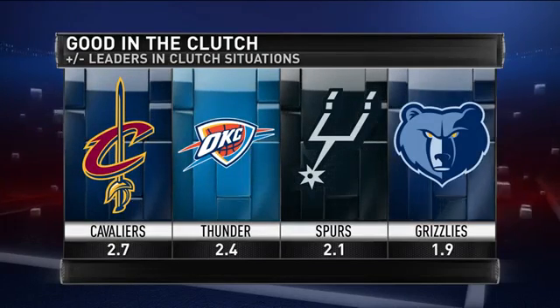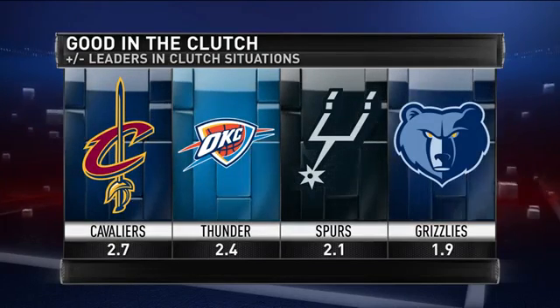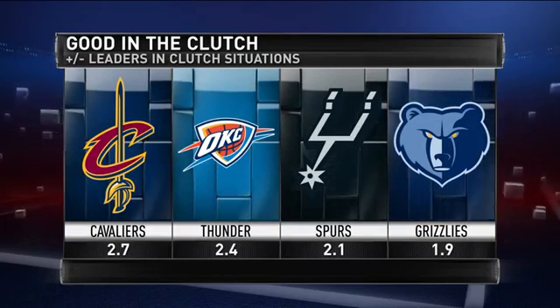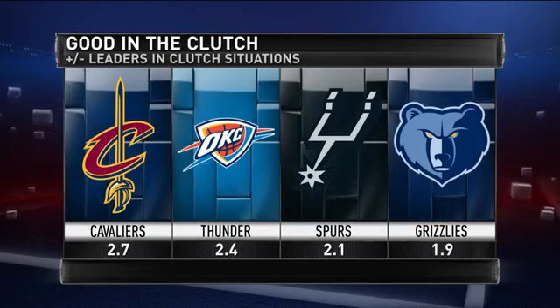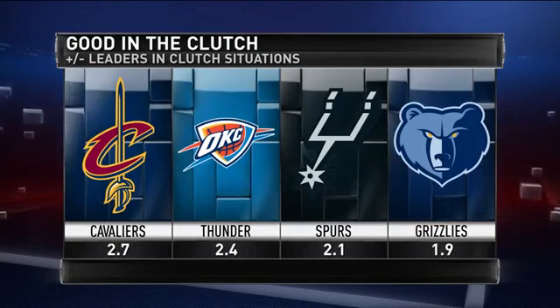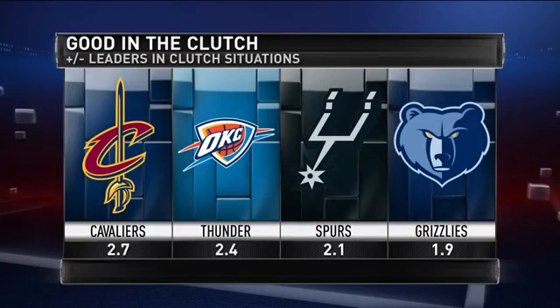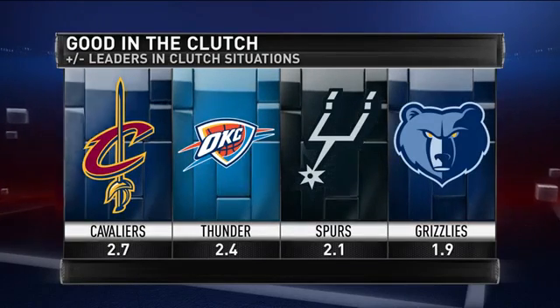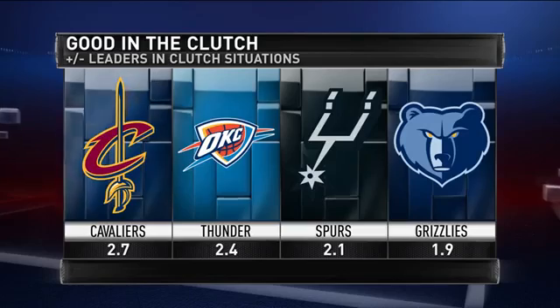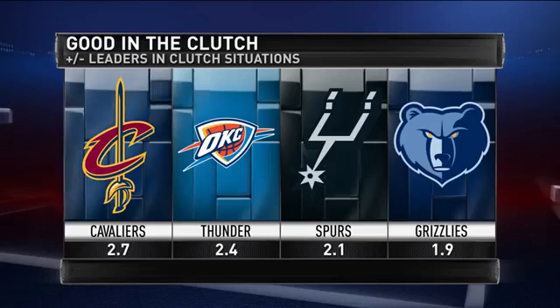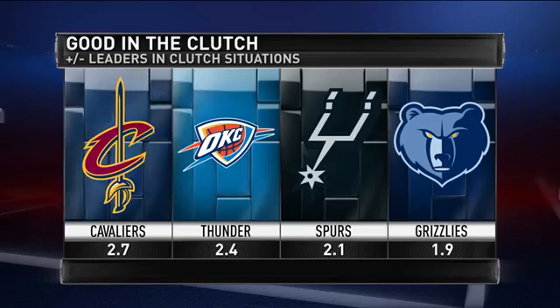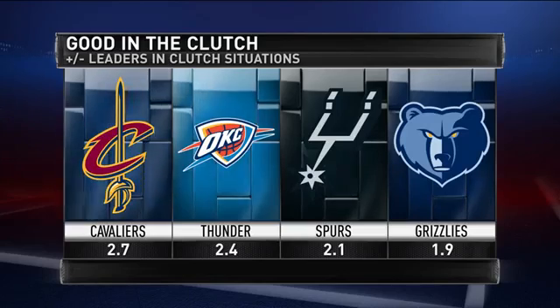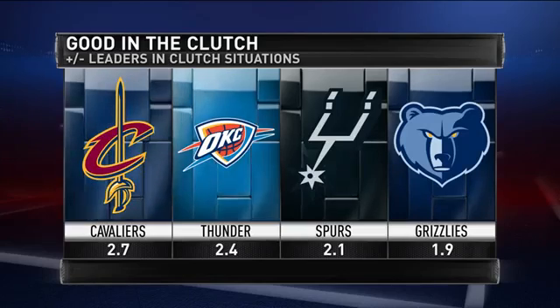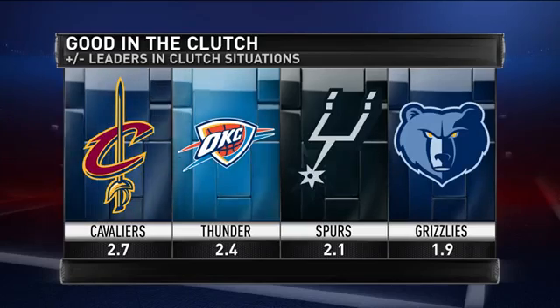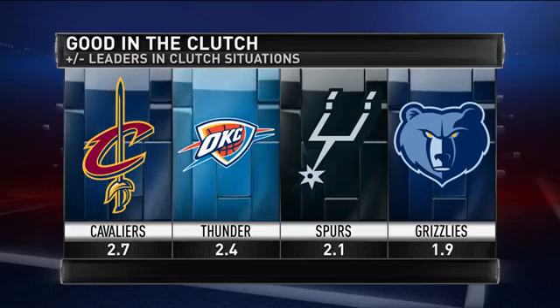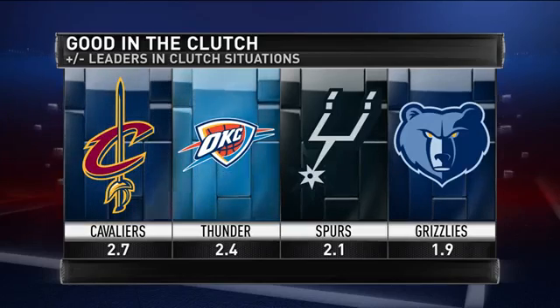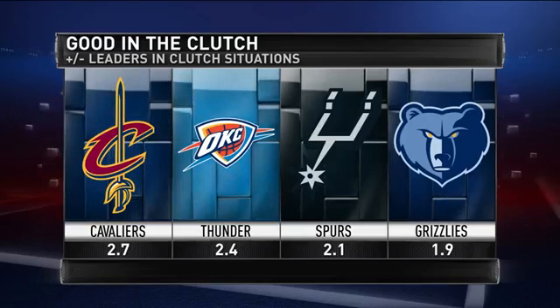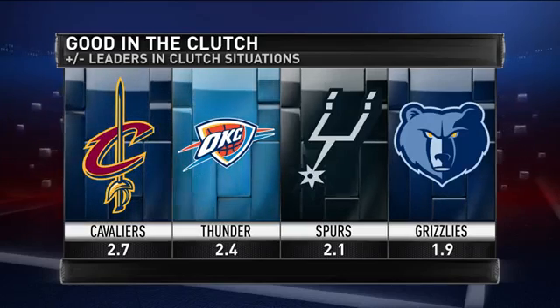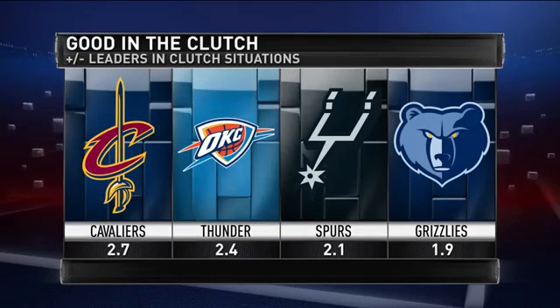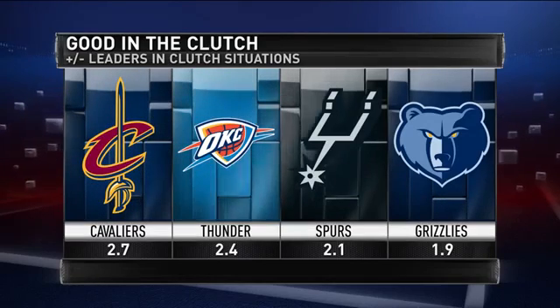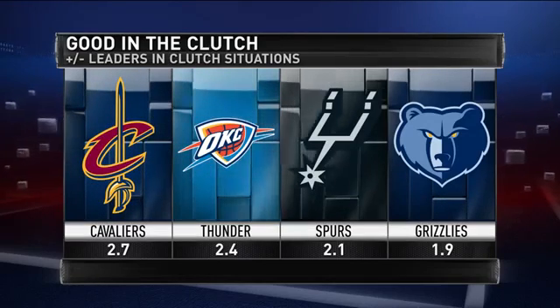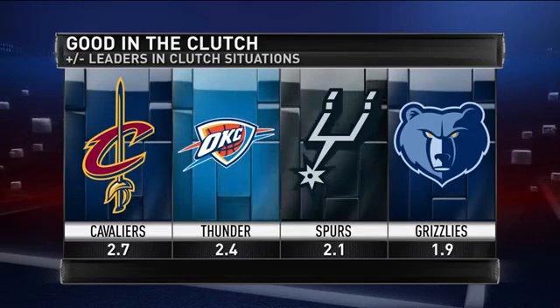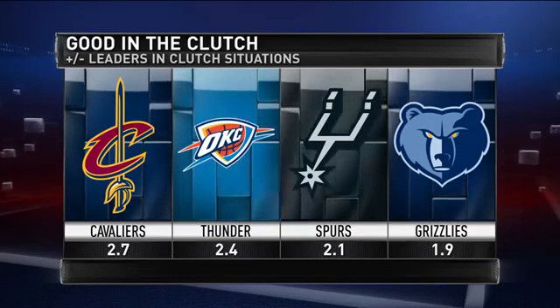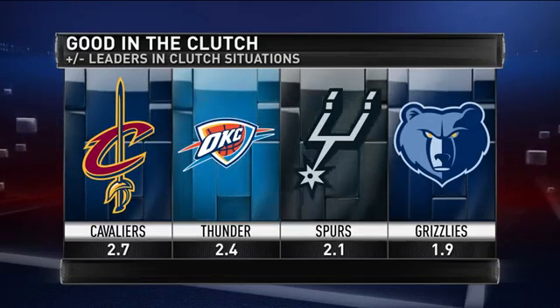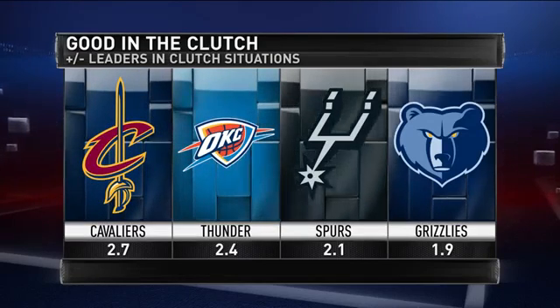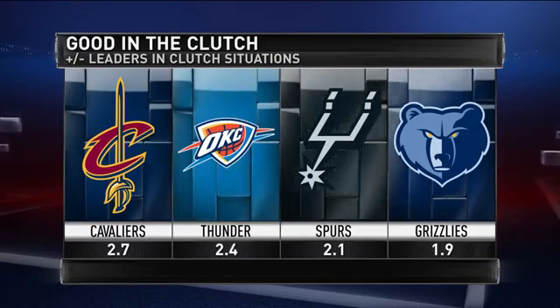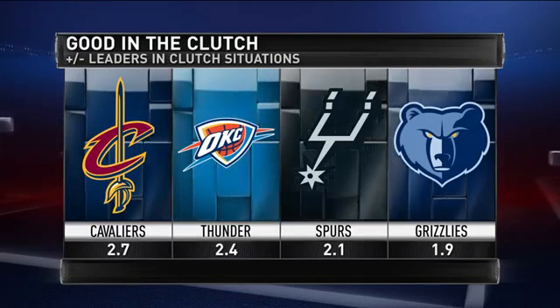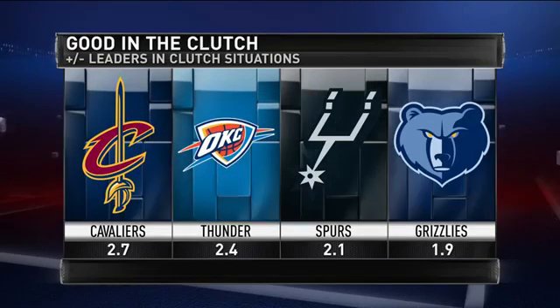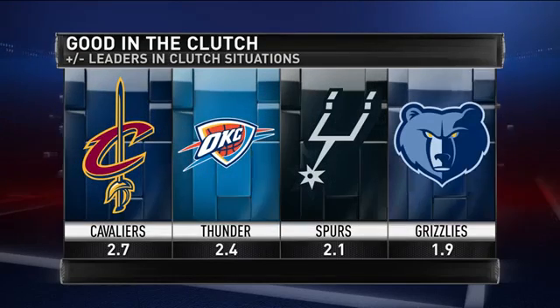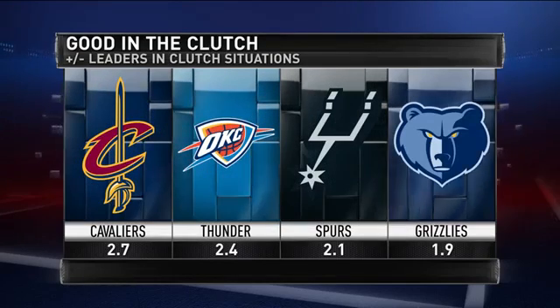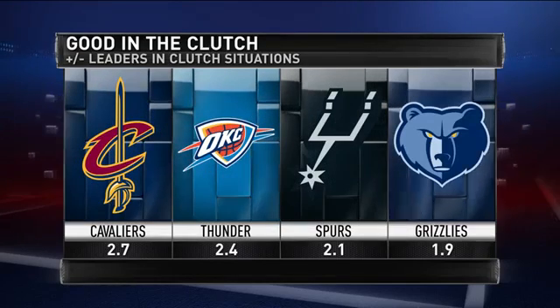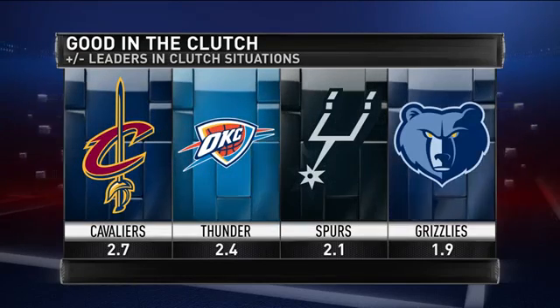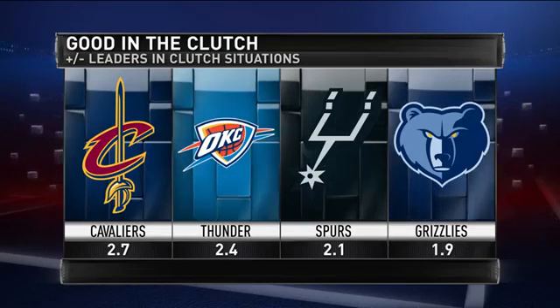Cavaliers, Thunder, Spurs, Grizzlies. What's wrong with this picture? We'll get to that in a second.